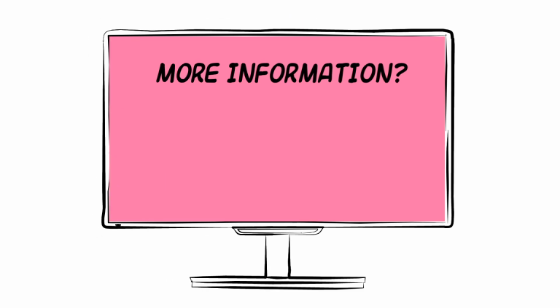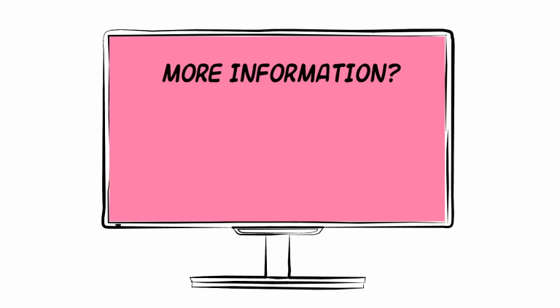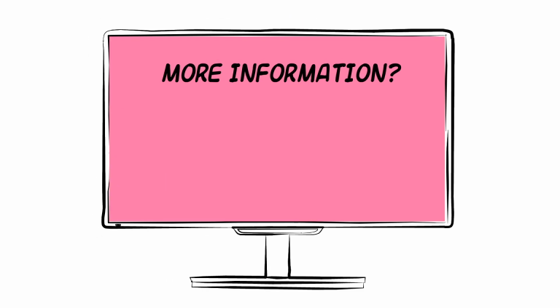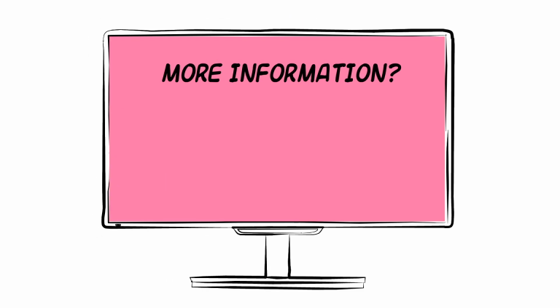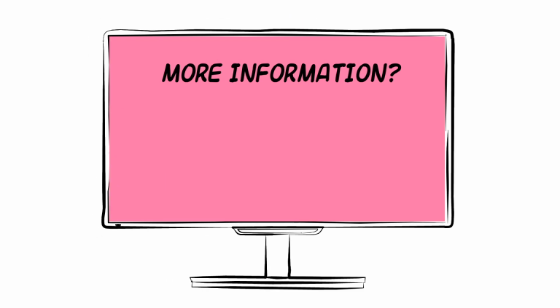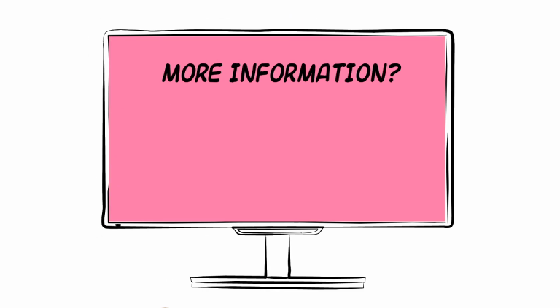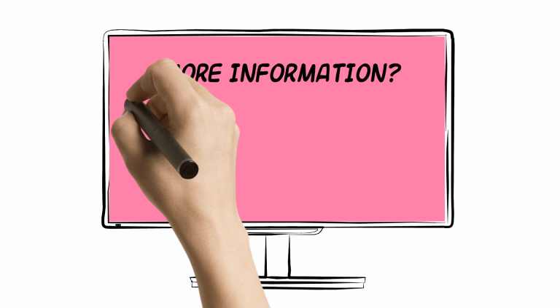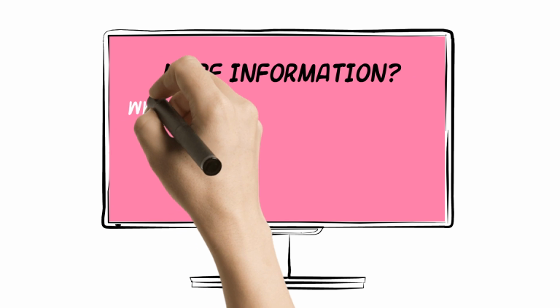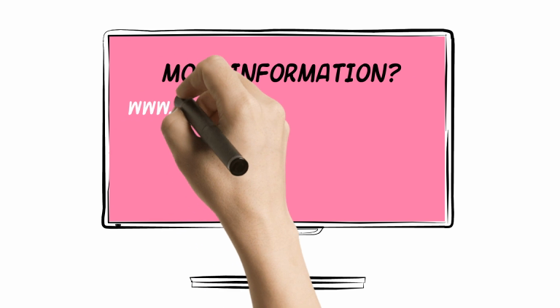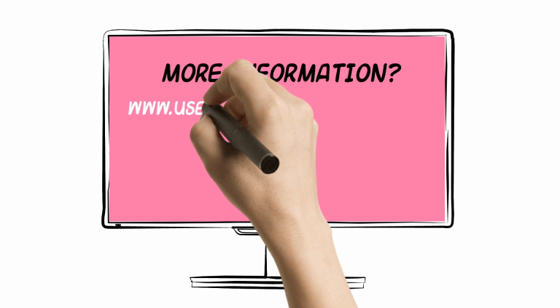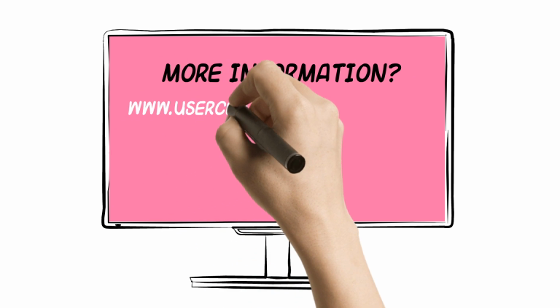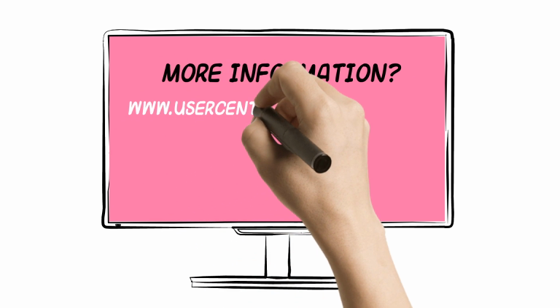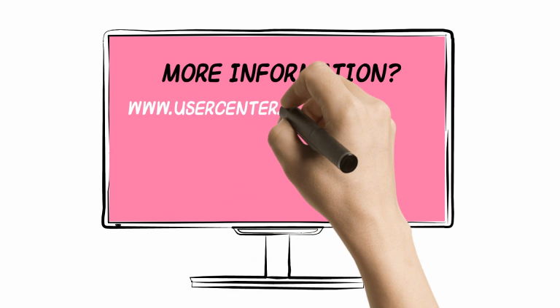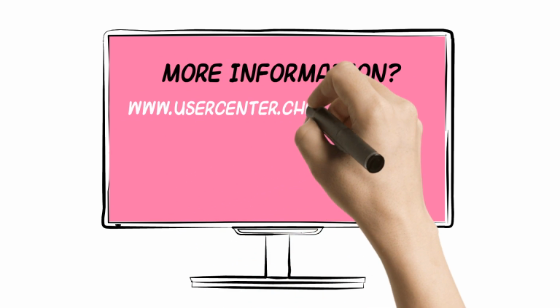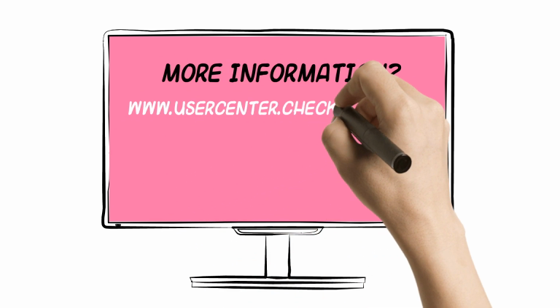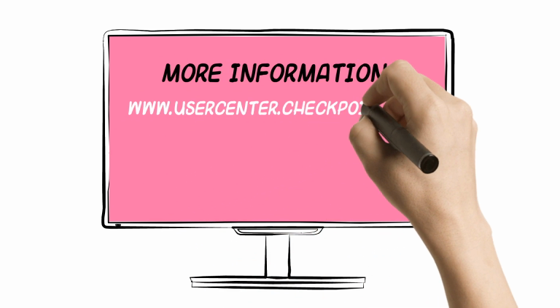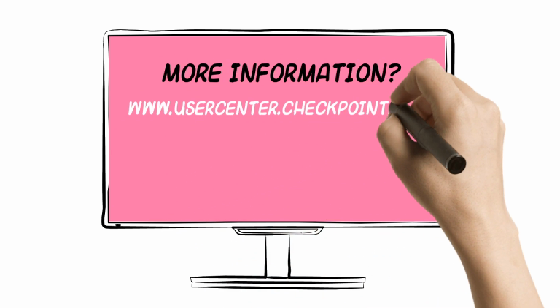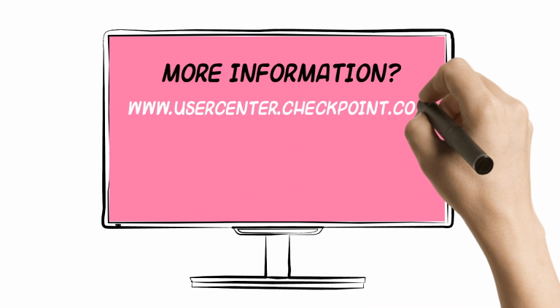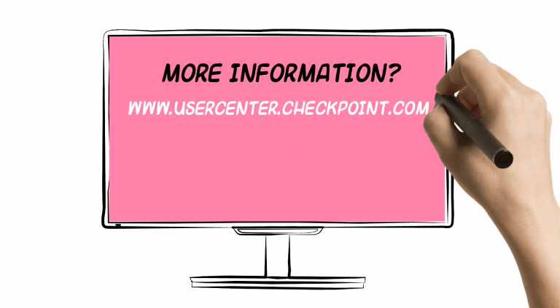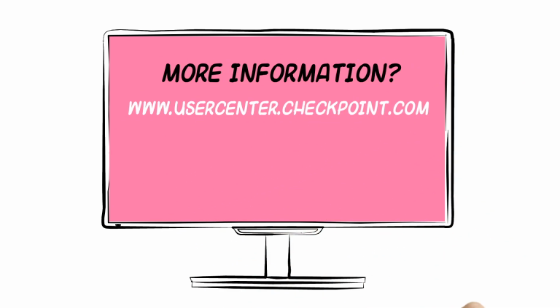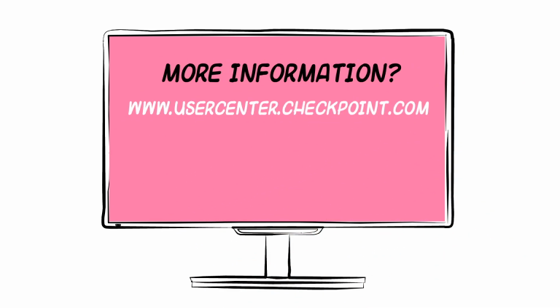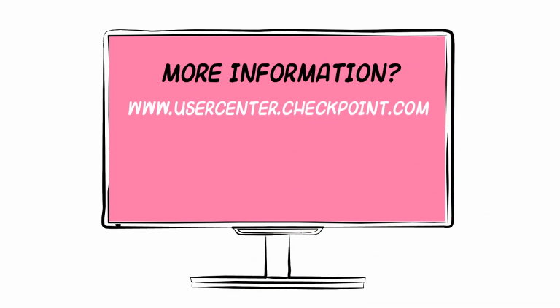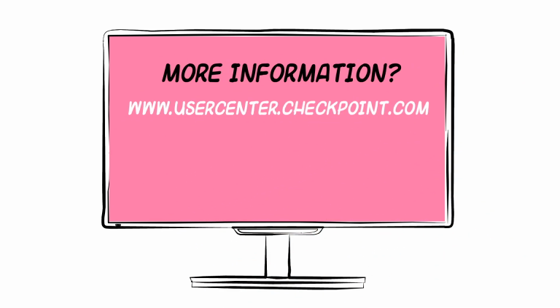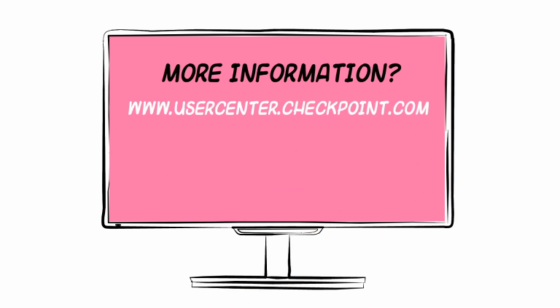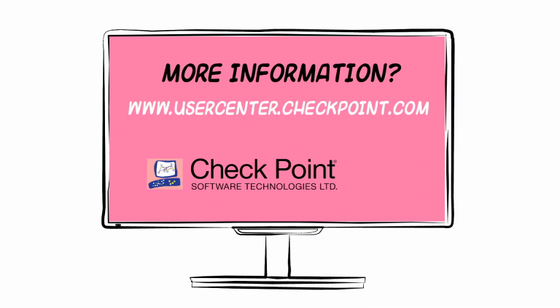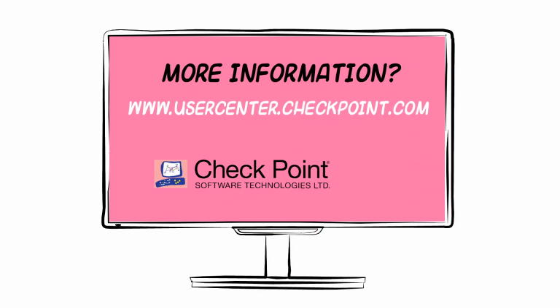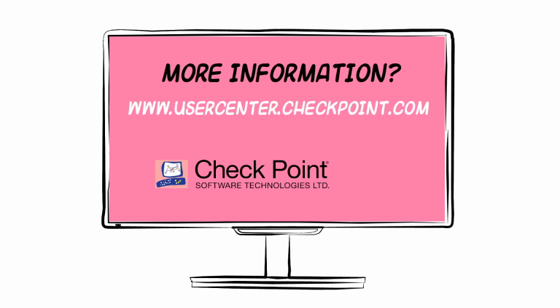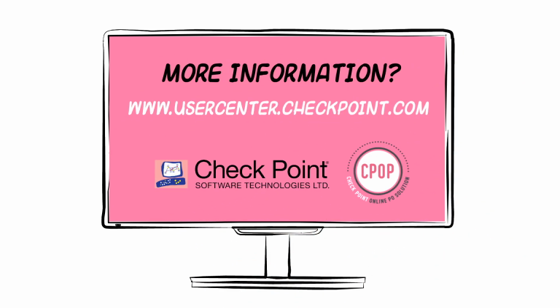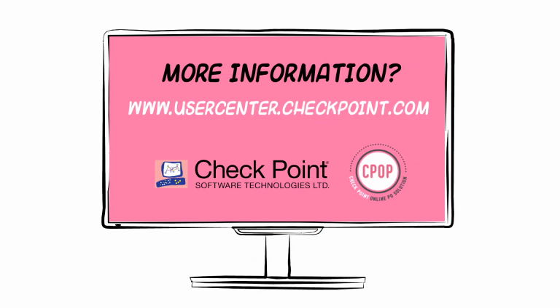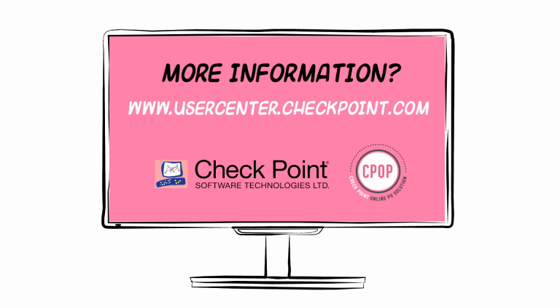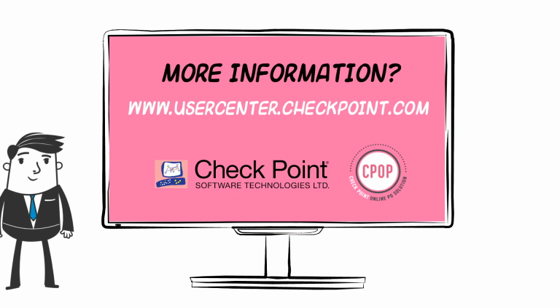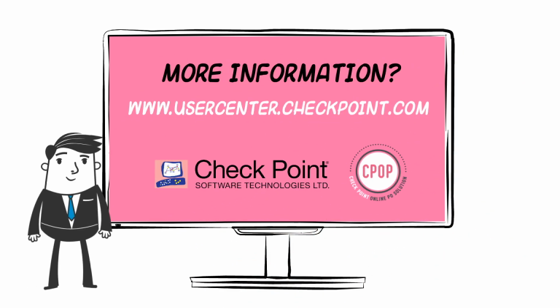For further information, please visit us at usercenter.checkpoint.com.